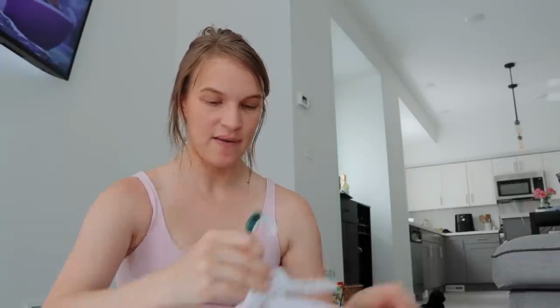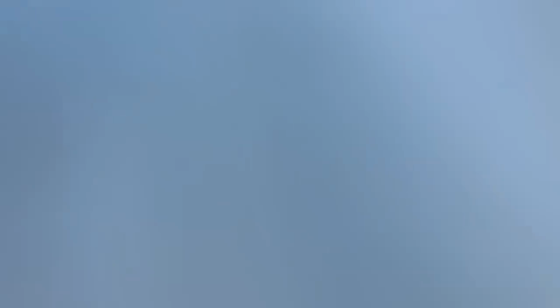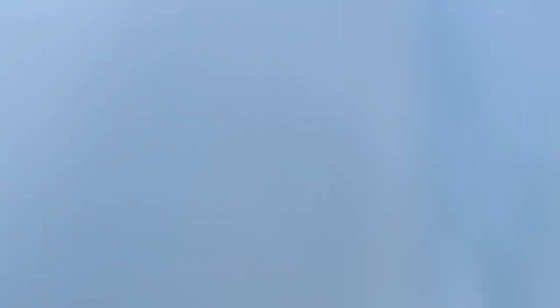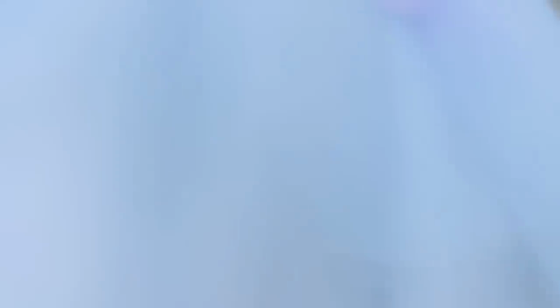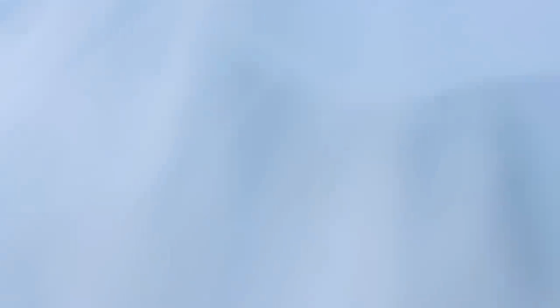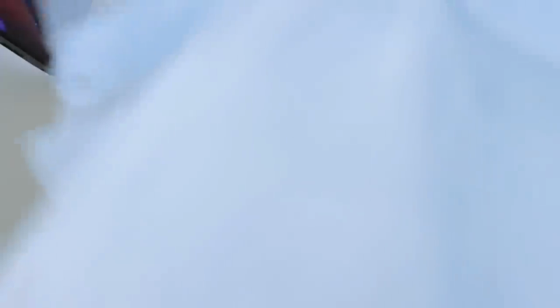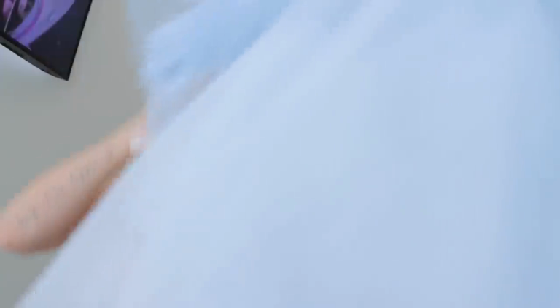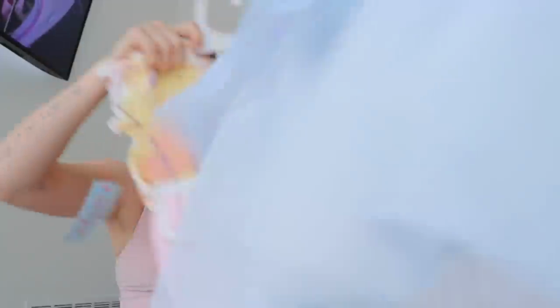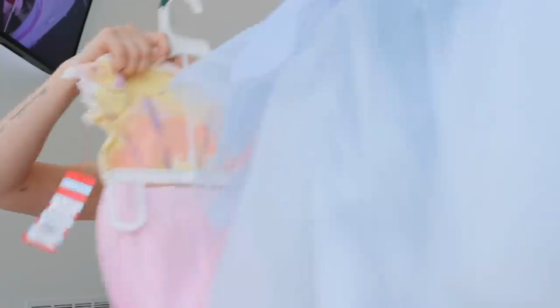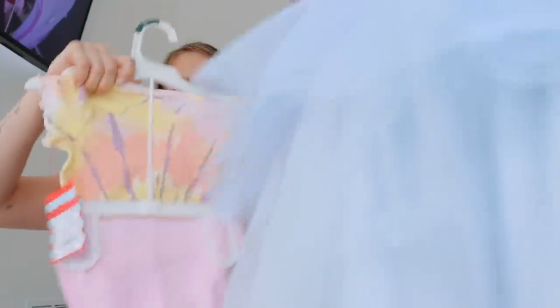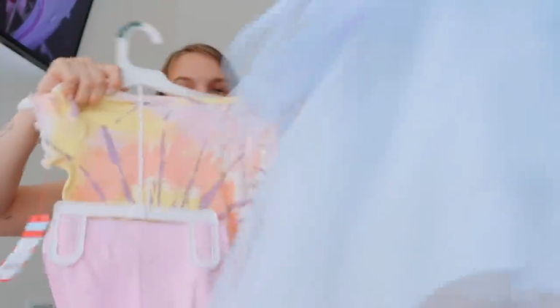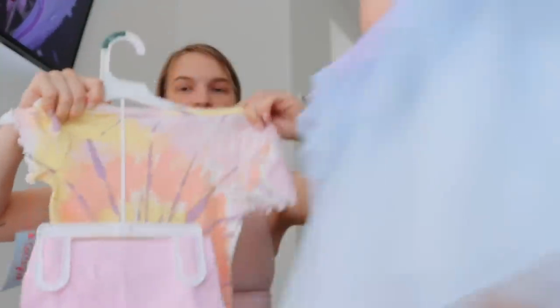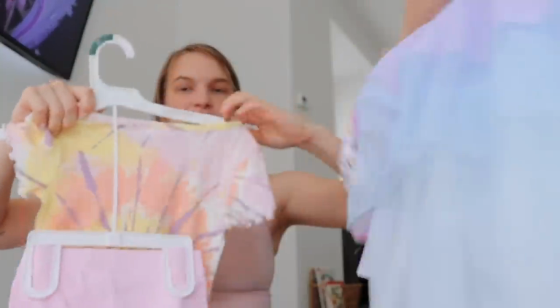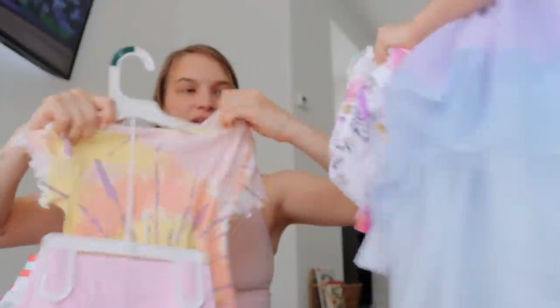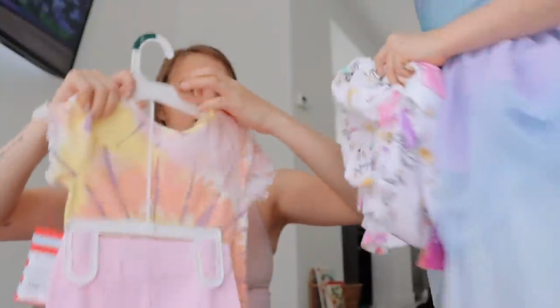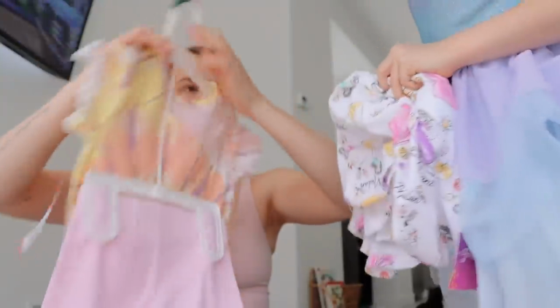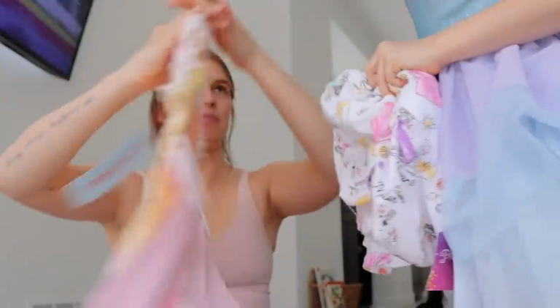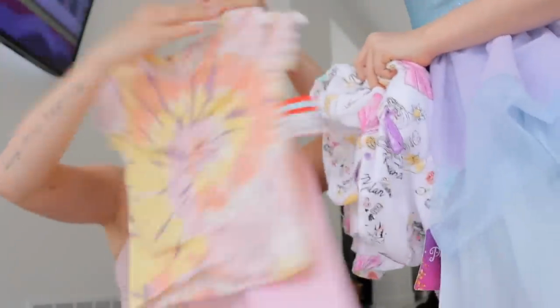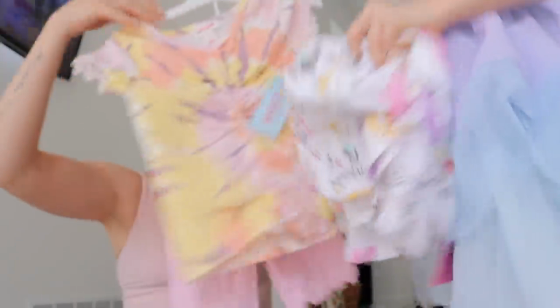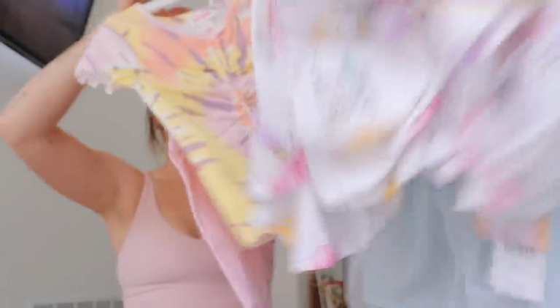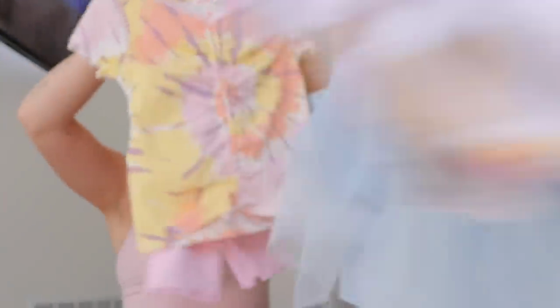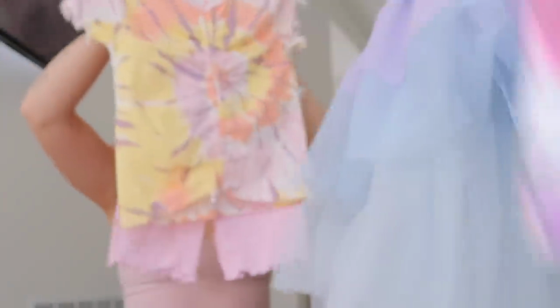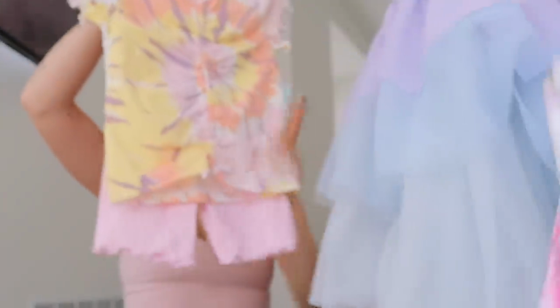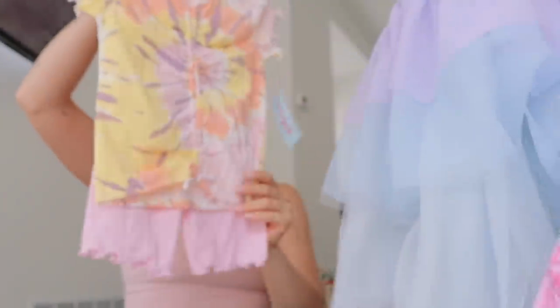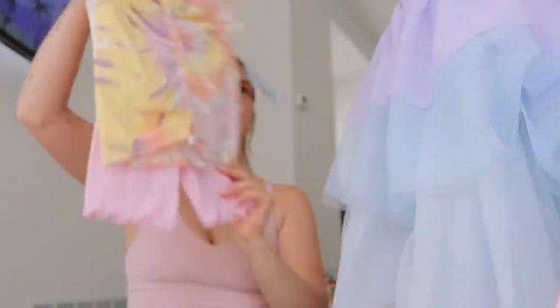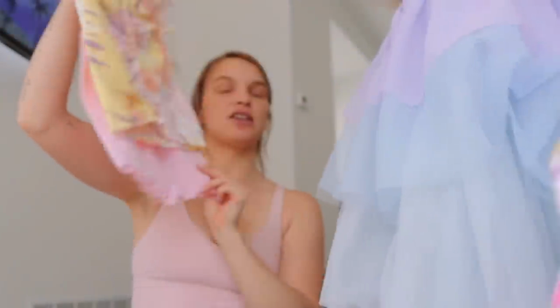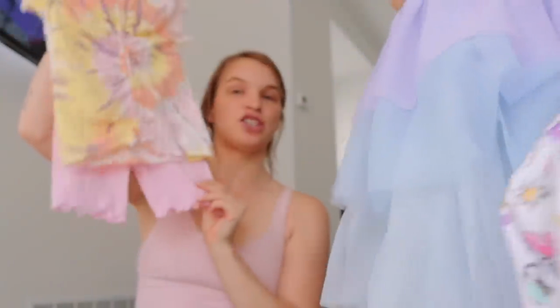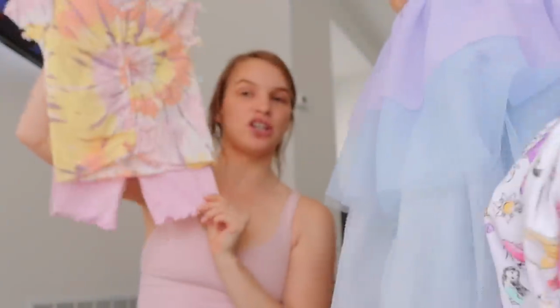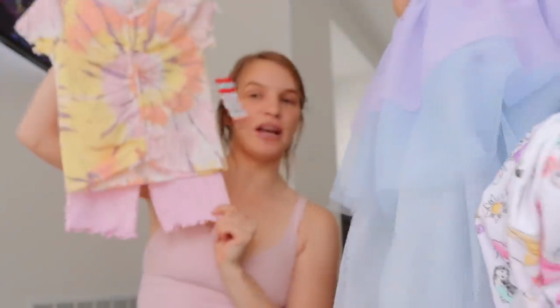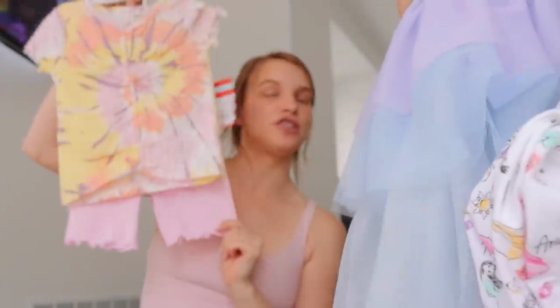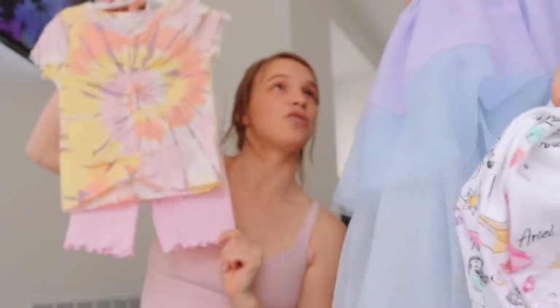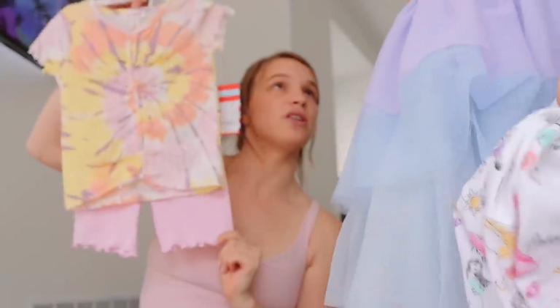We got this for Leia — it's like a shirt and shorts. She's very picky with clothes, so I wasn't sure, but she likes it.